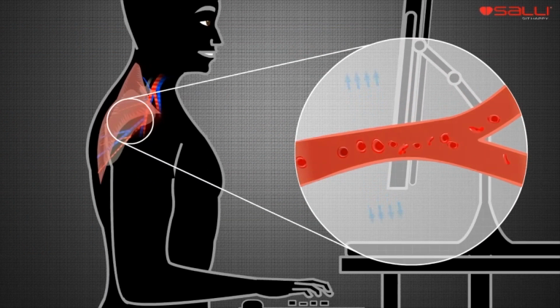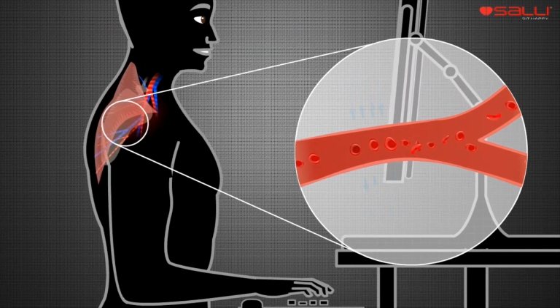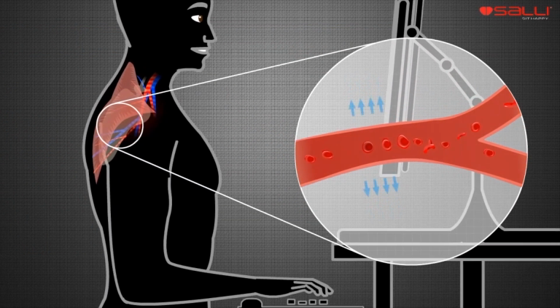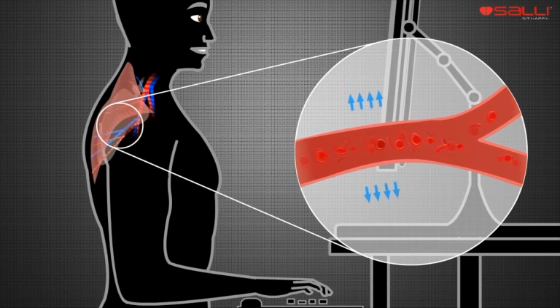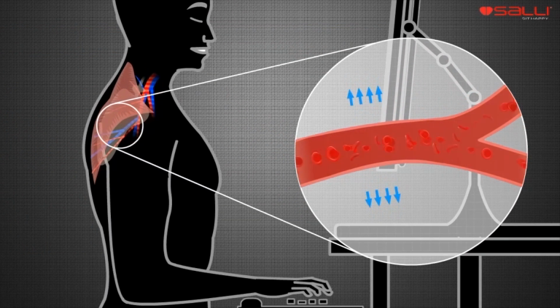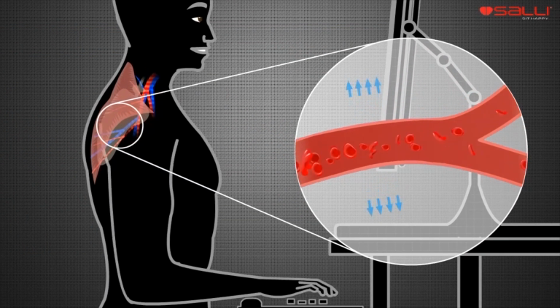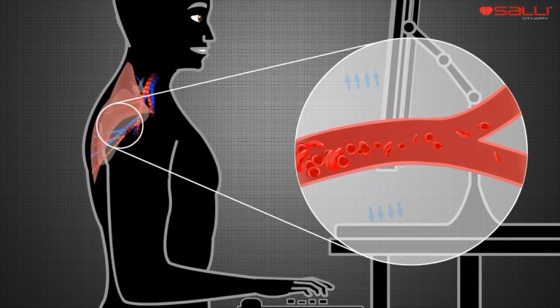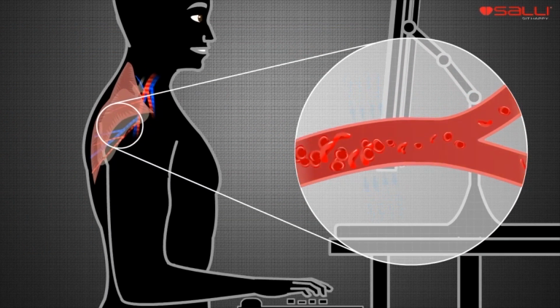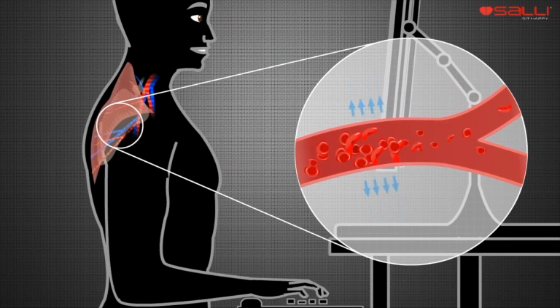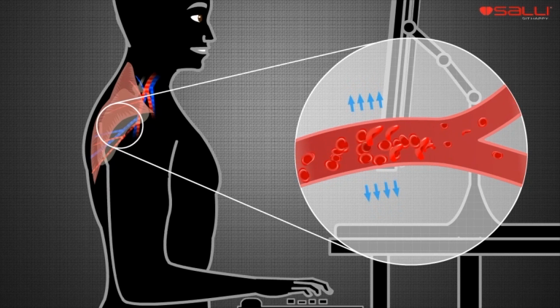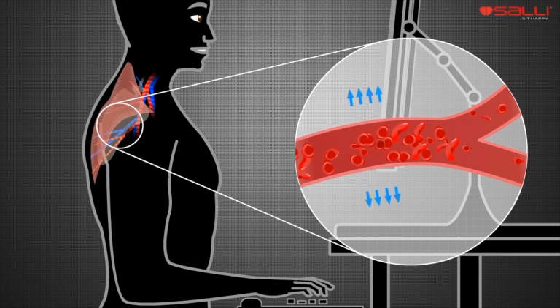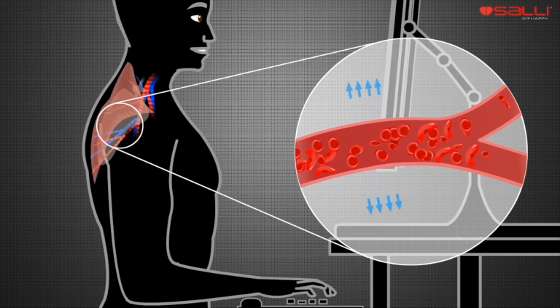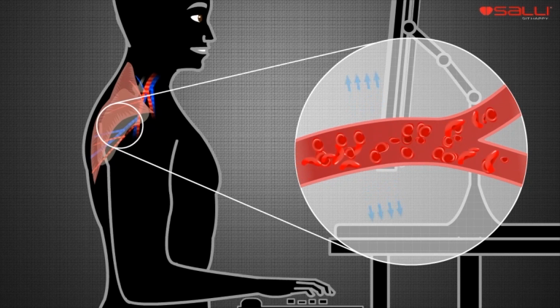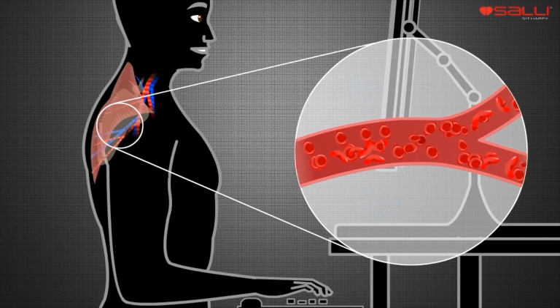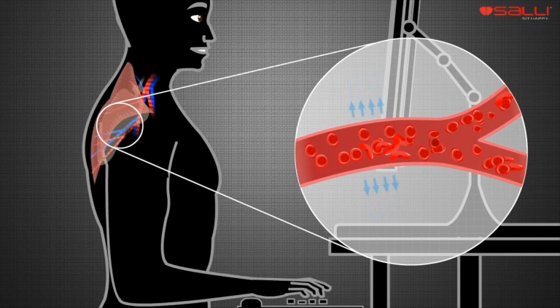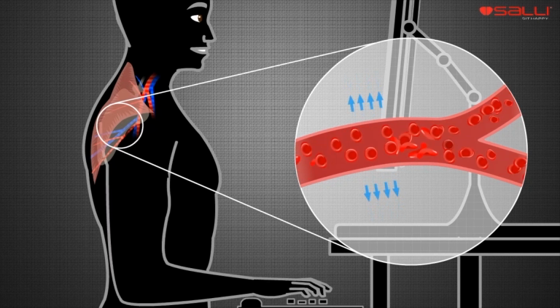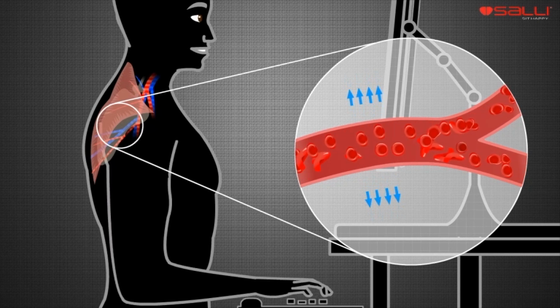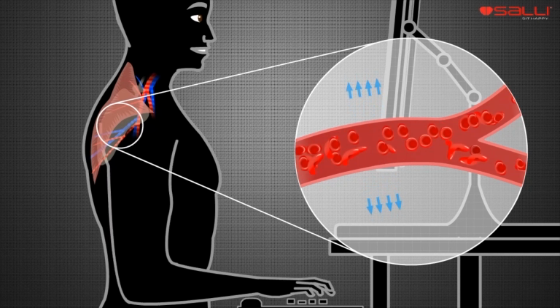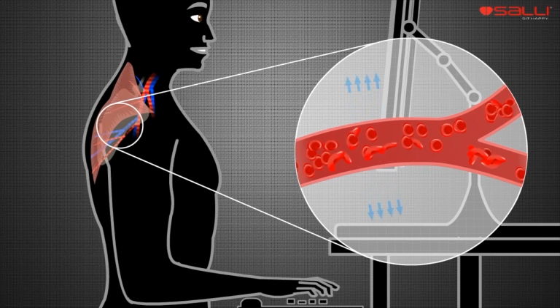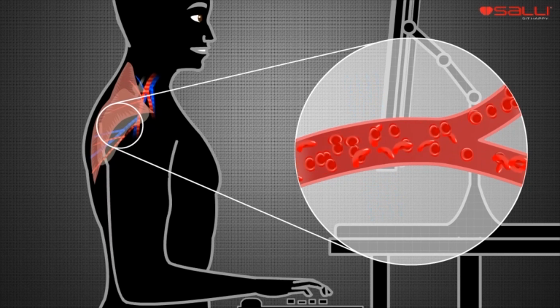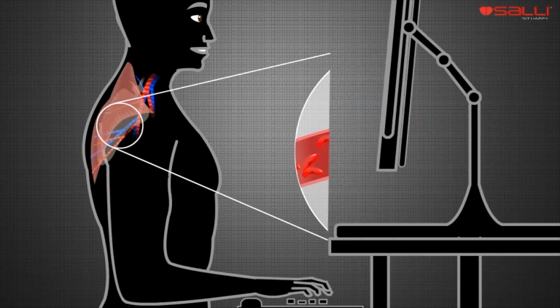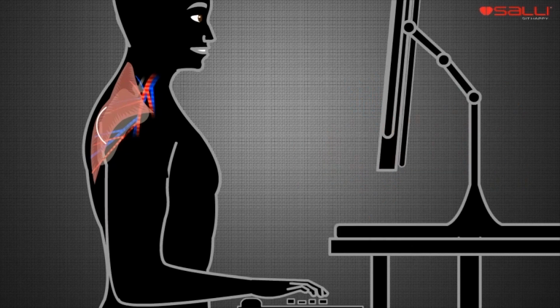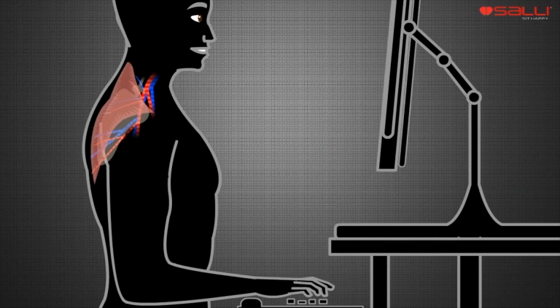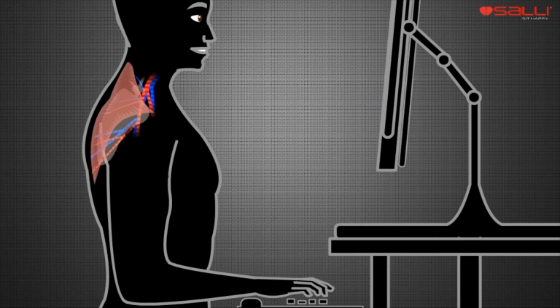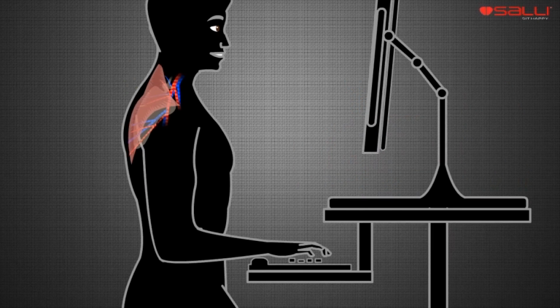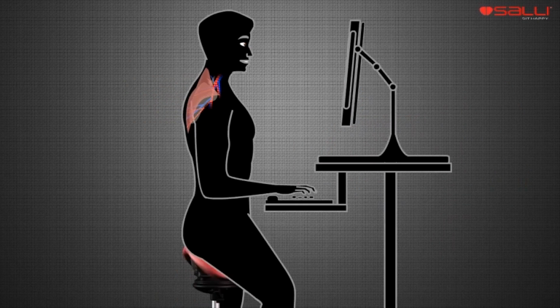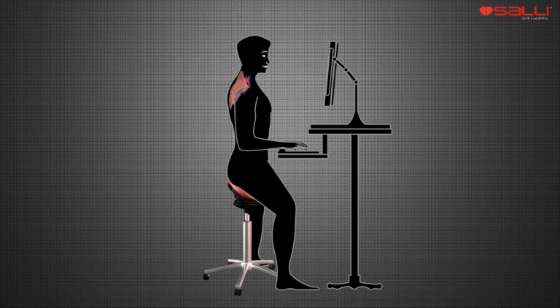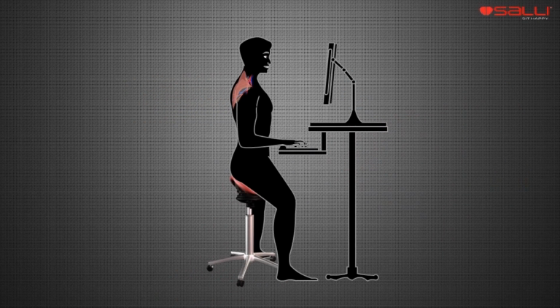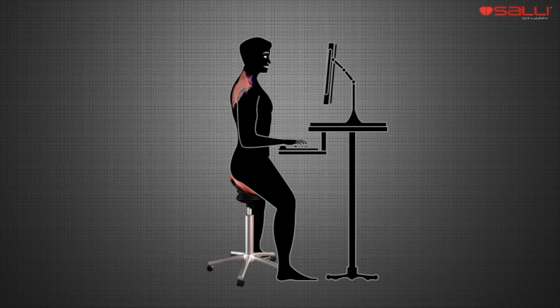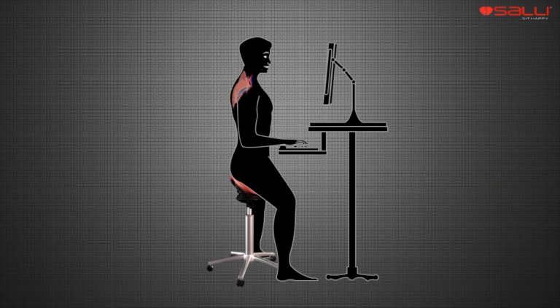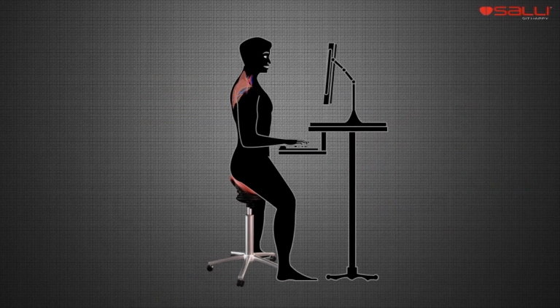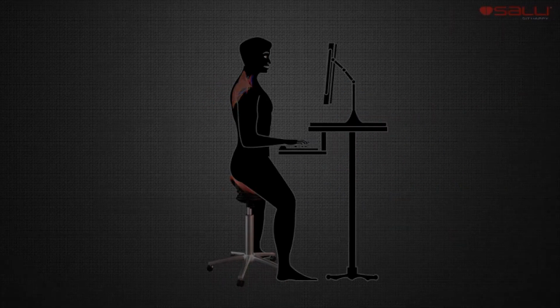The R&D of SALI saddle chairs is based on scientific knowledge of sitting health. The result is a chair that enables comprehensive physical balance of the whole body.